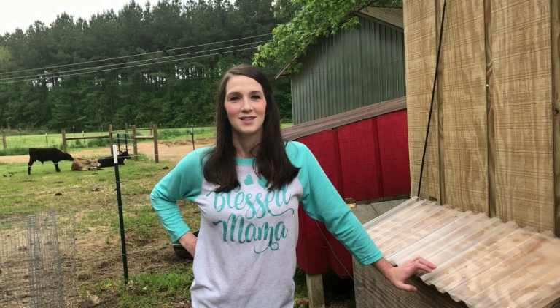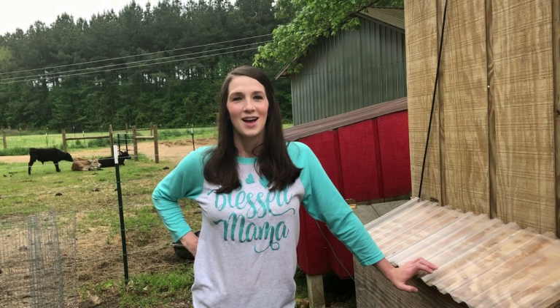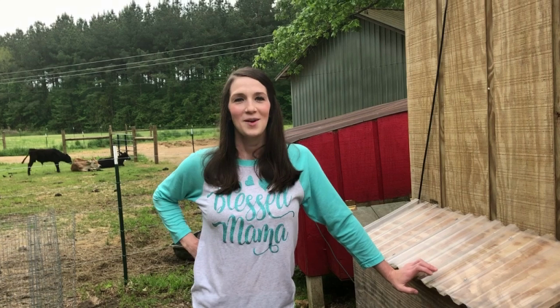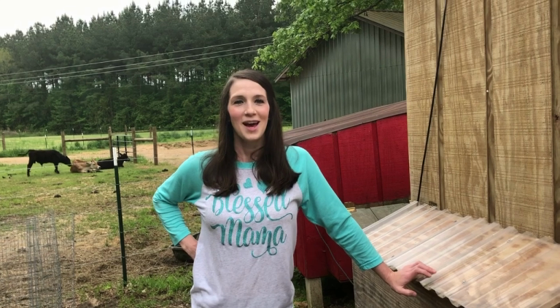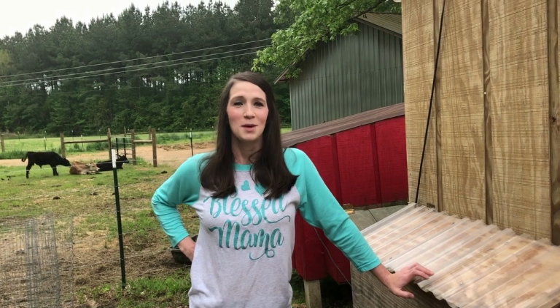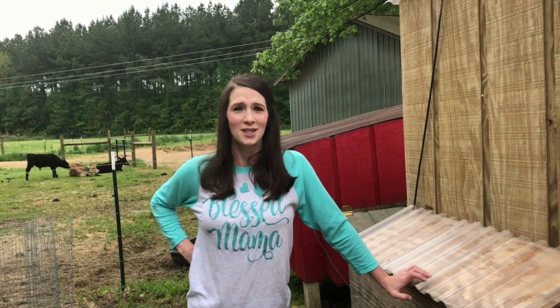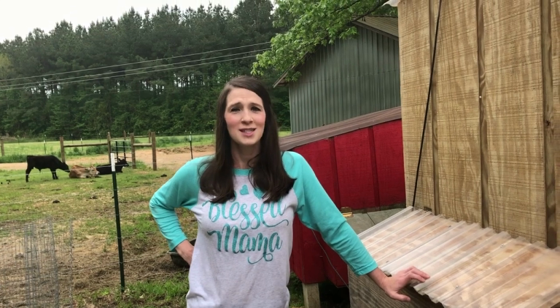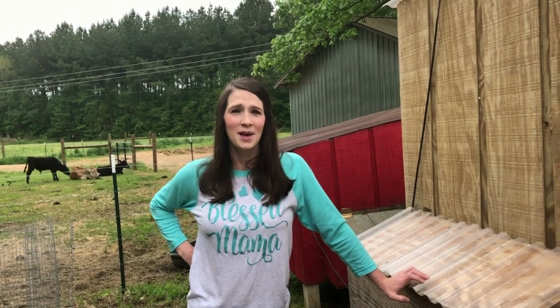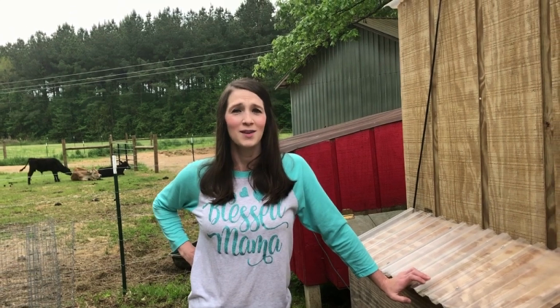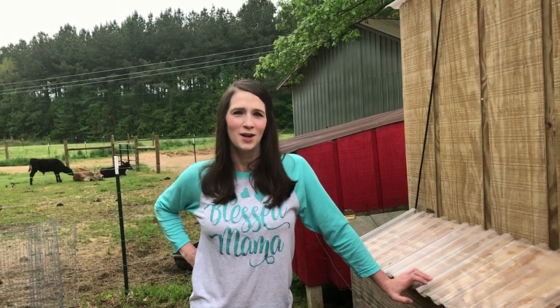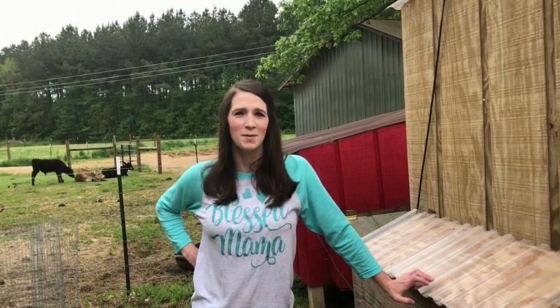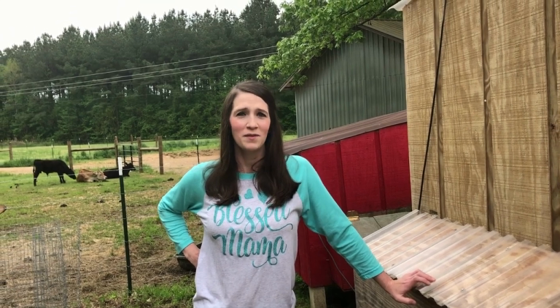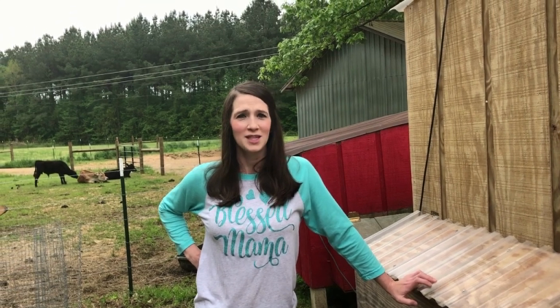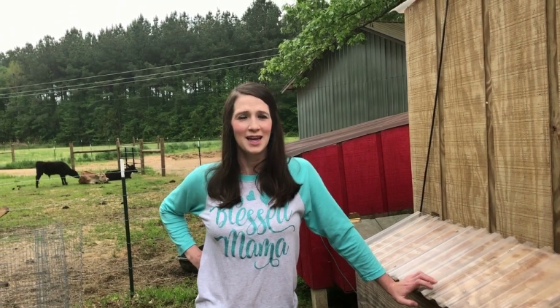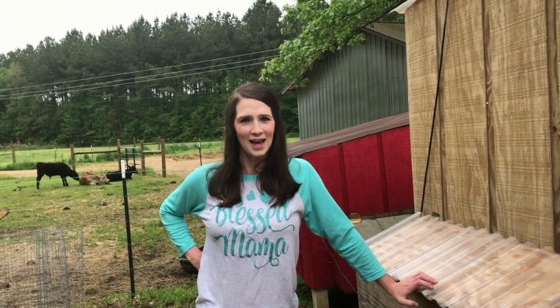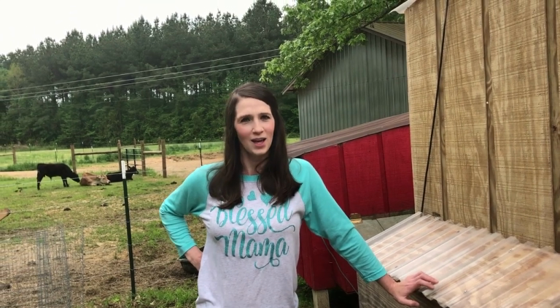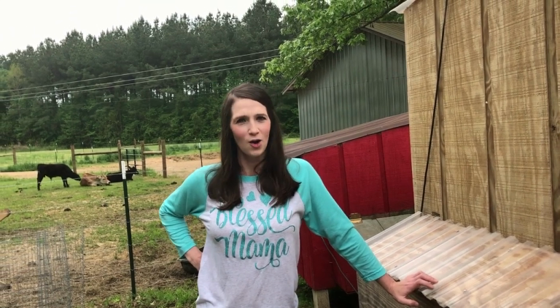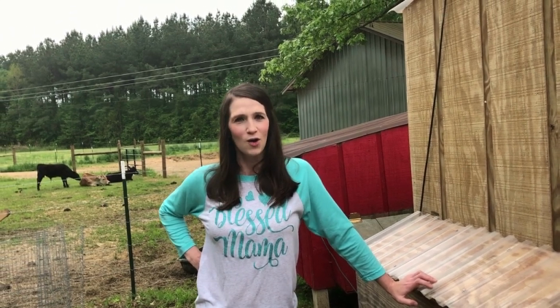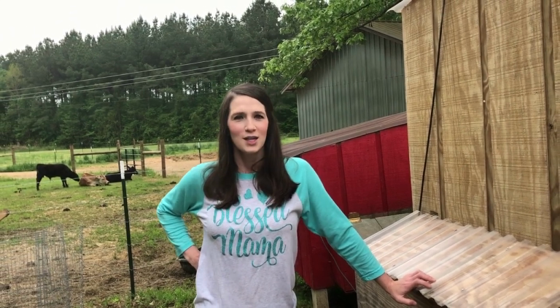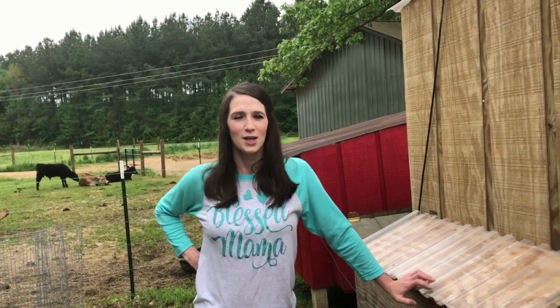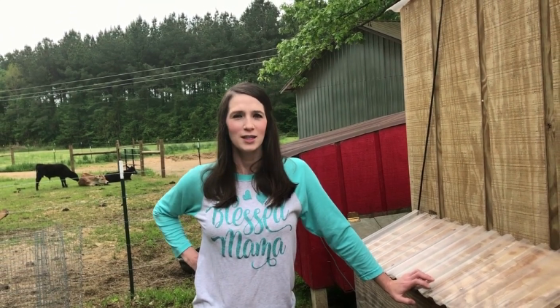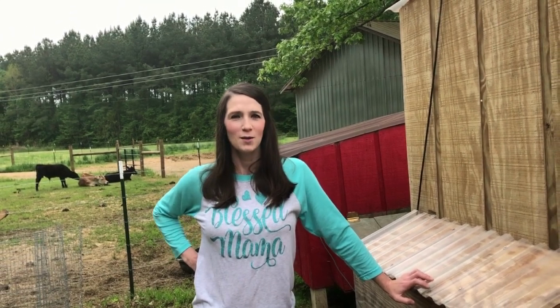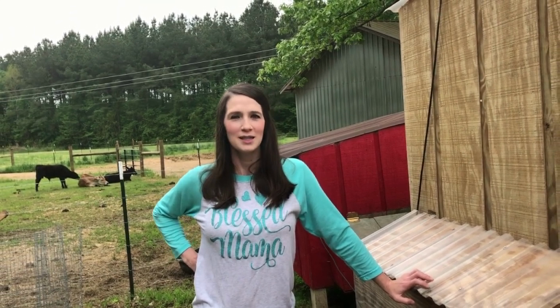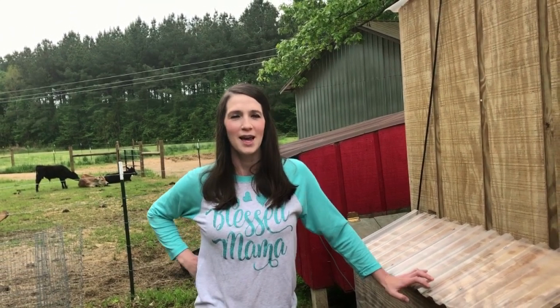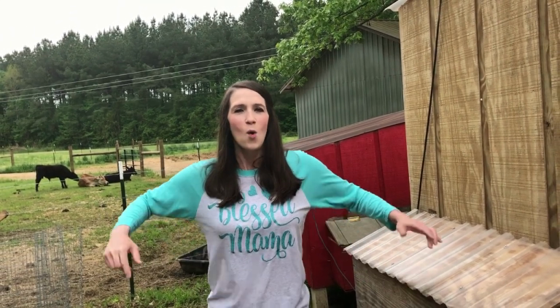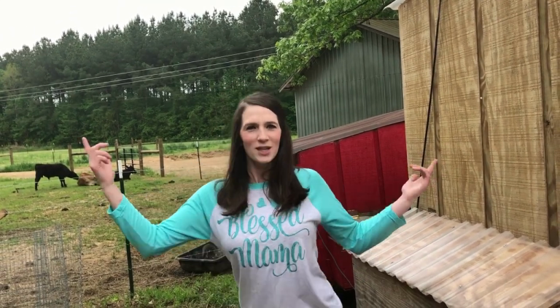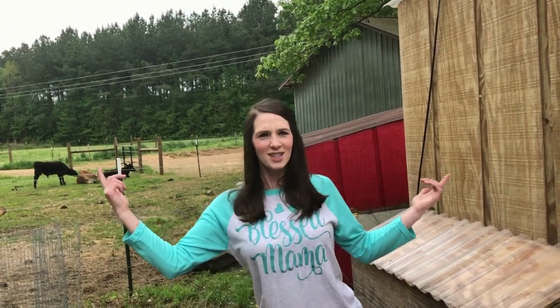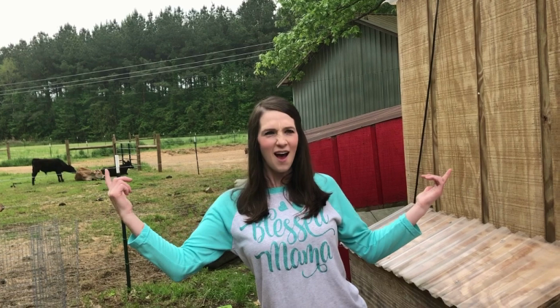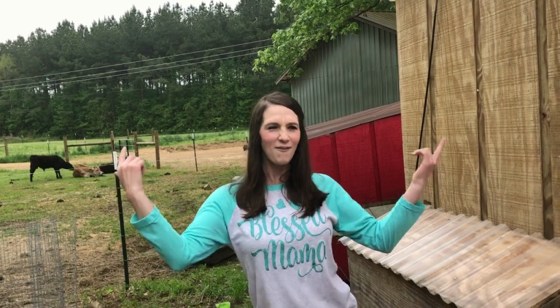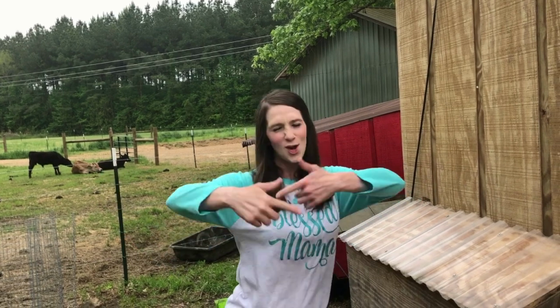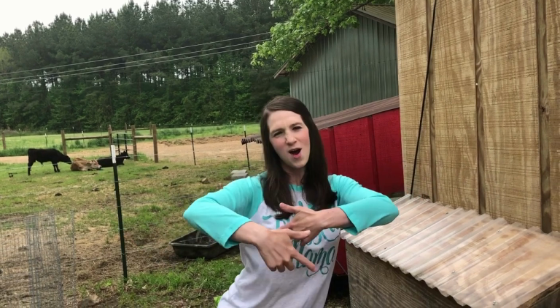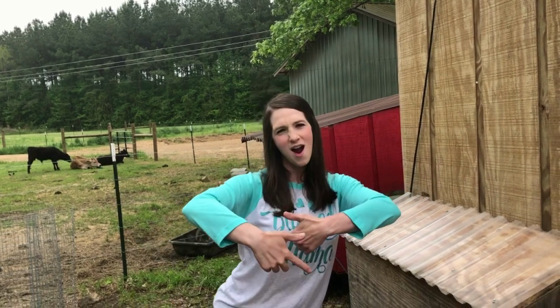My son's making fun of me for saying 'hey y'all,' so he told me to say 'what's up, viewers!'